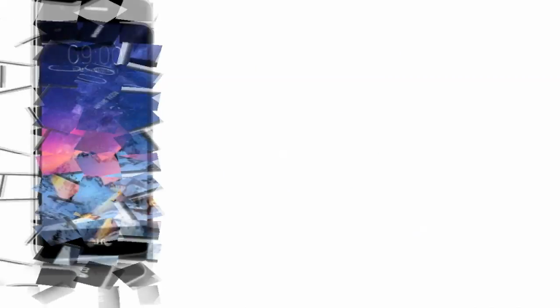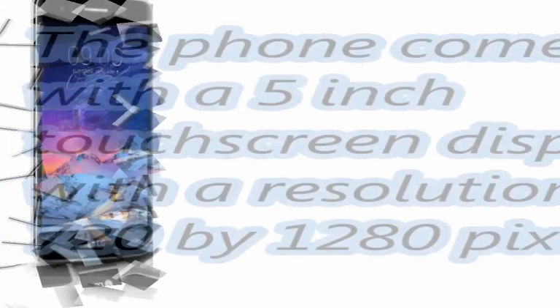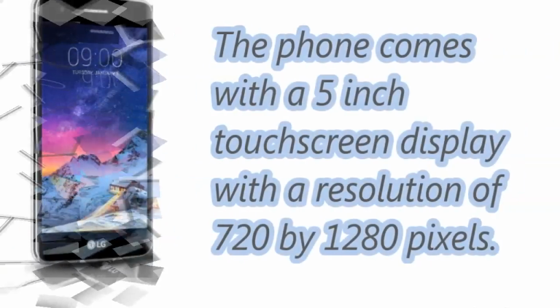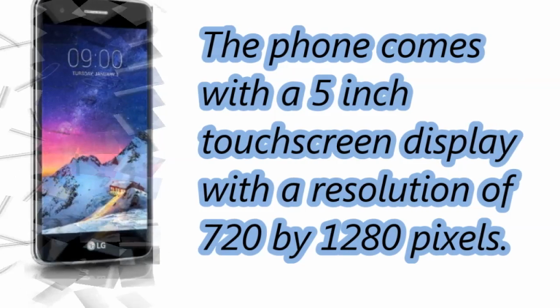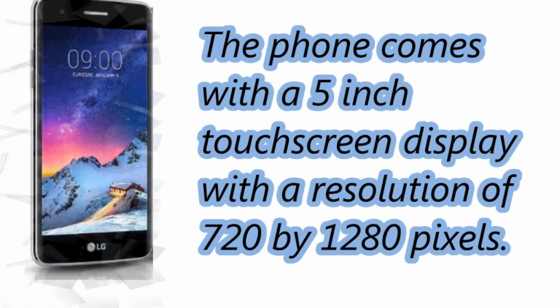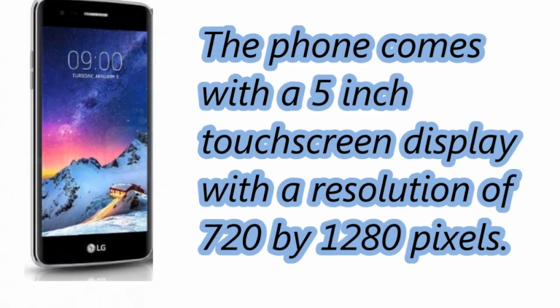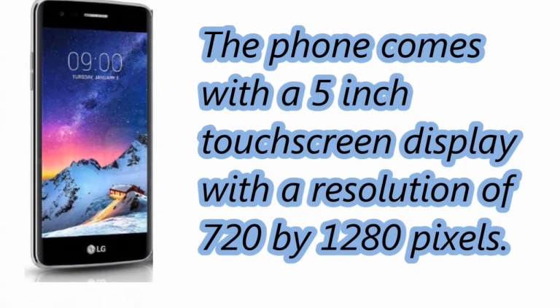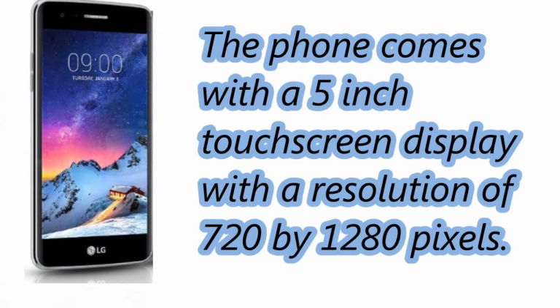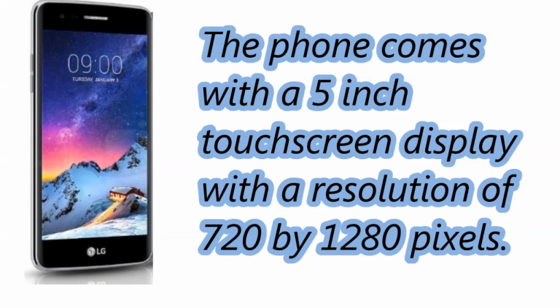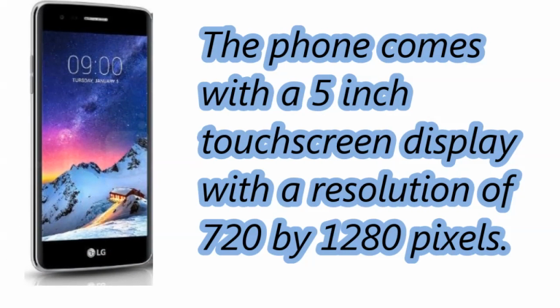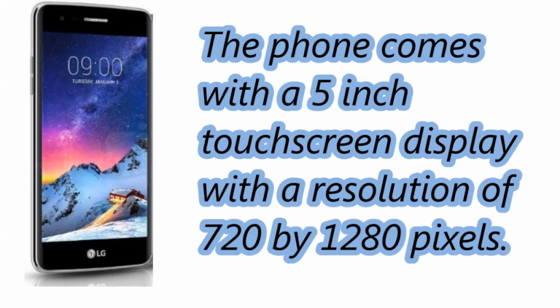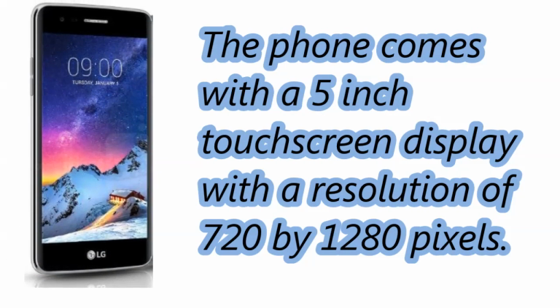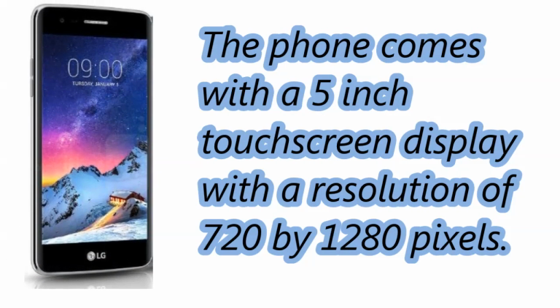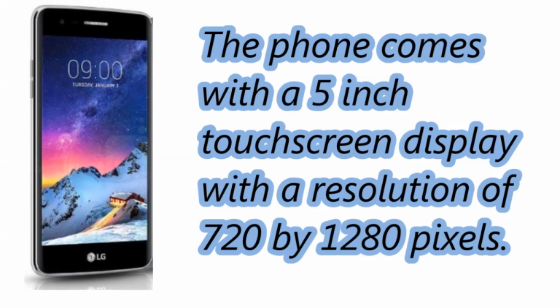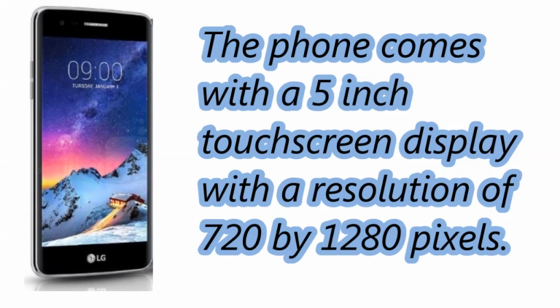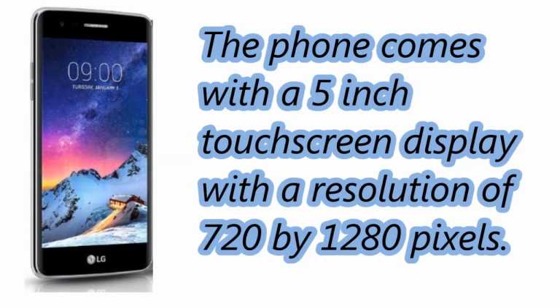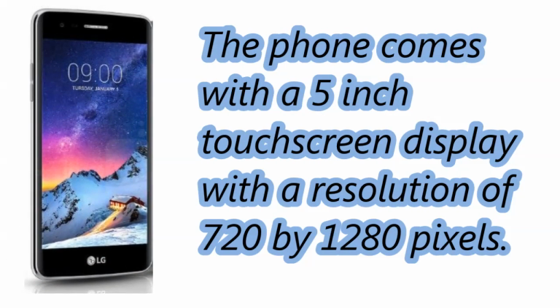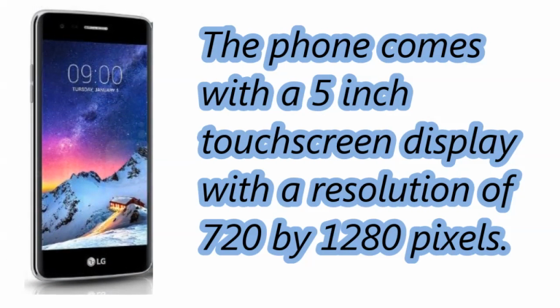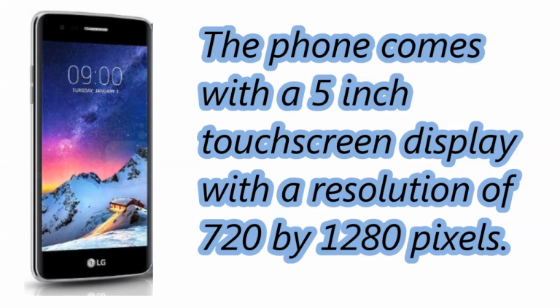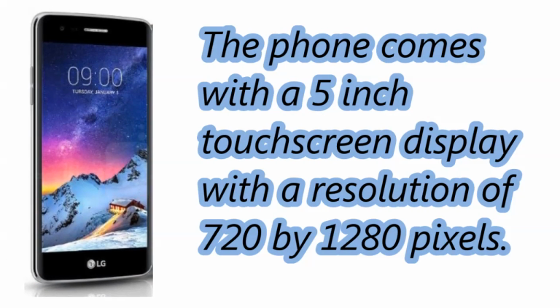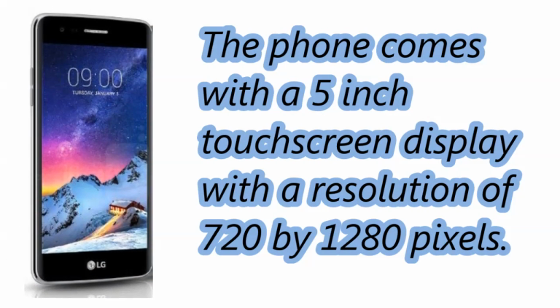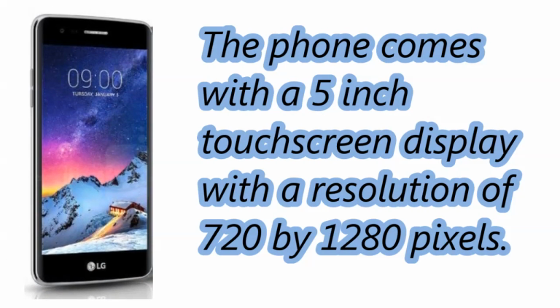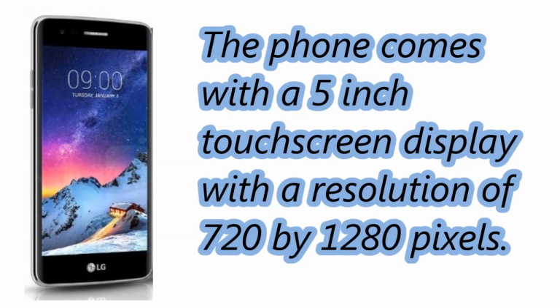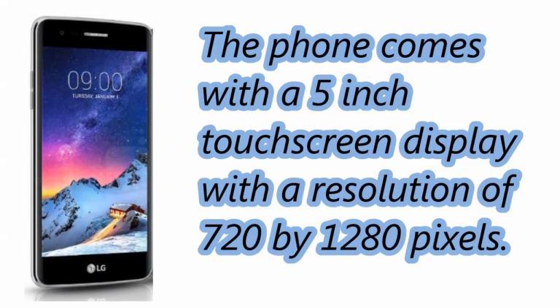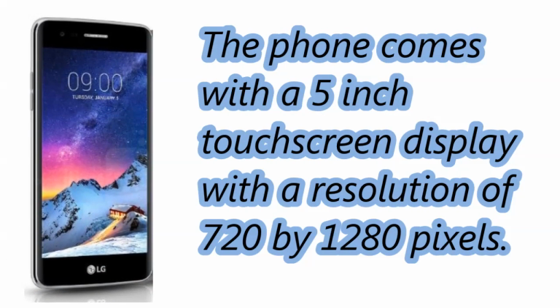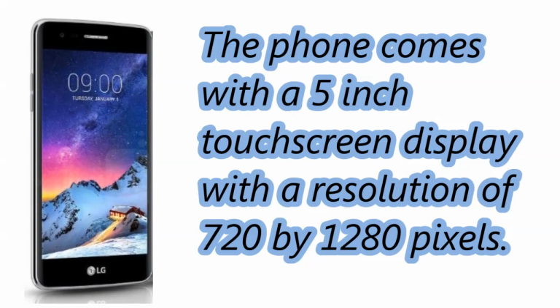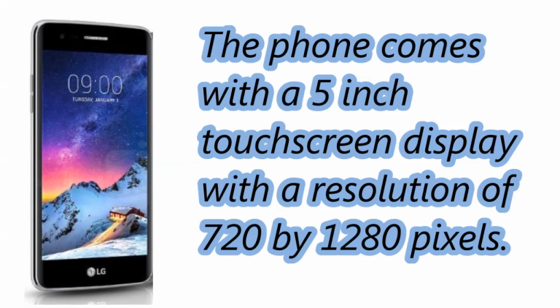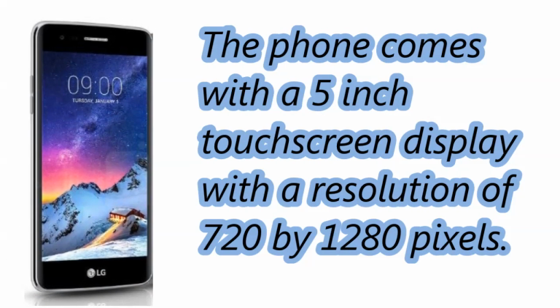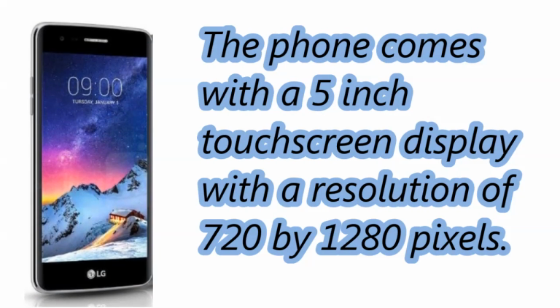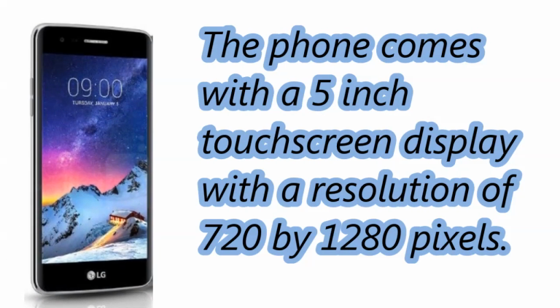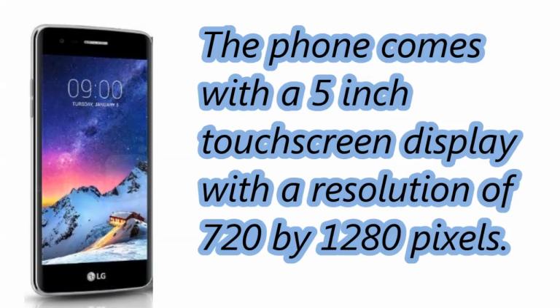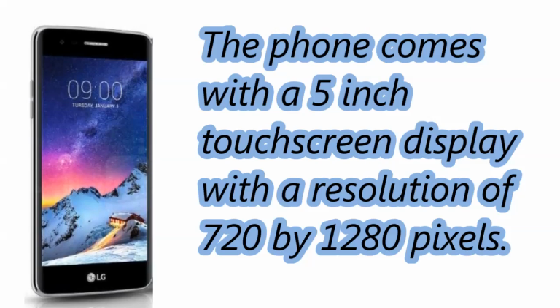The phone comes with a 5-inch touchscreen display, with a resolution of 720 x 1280 pixels.